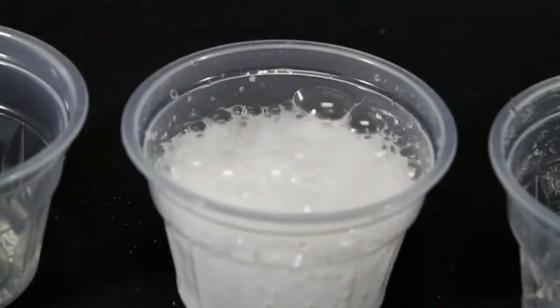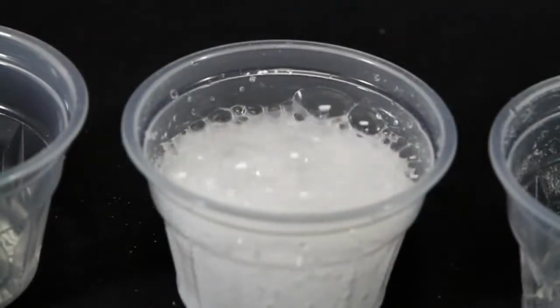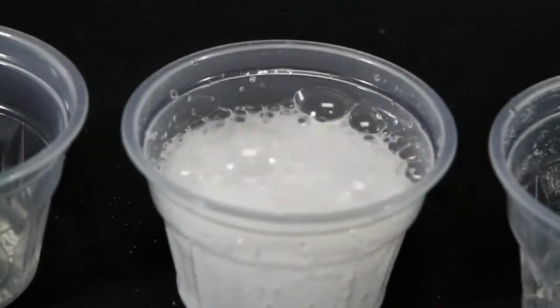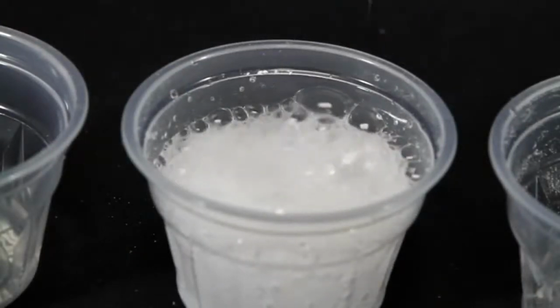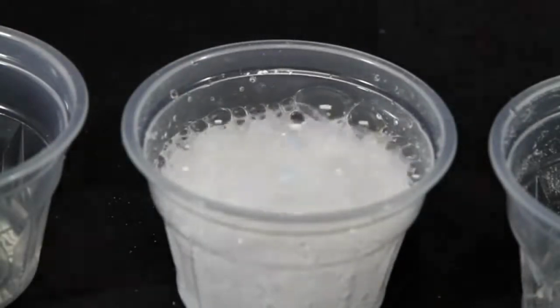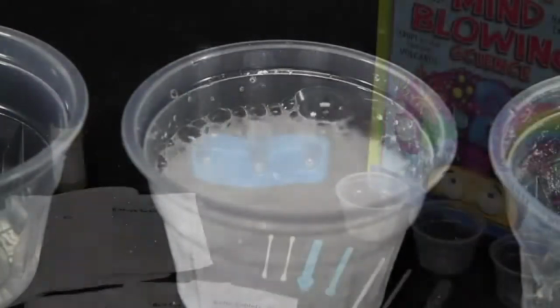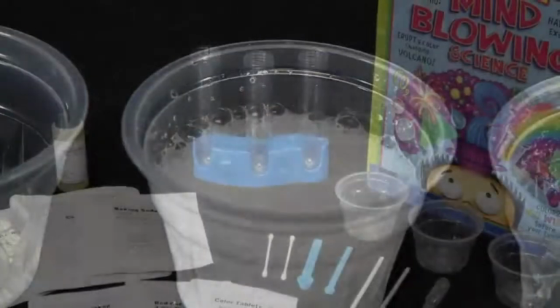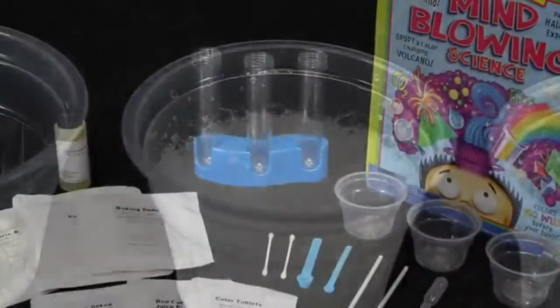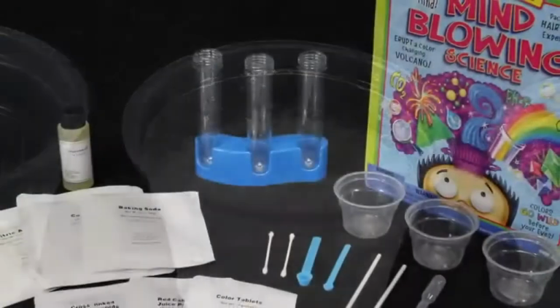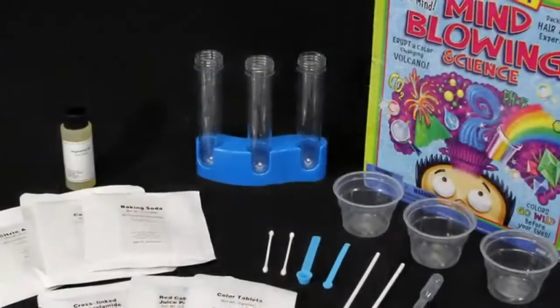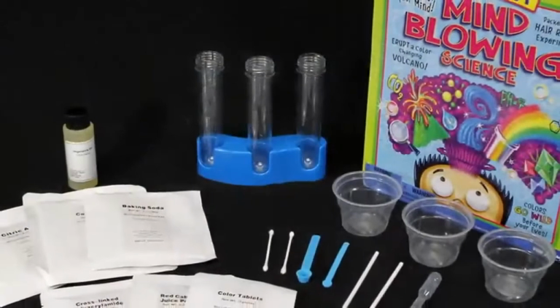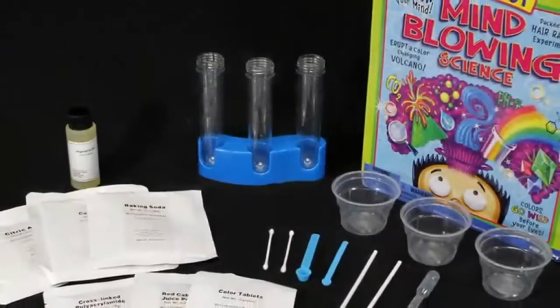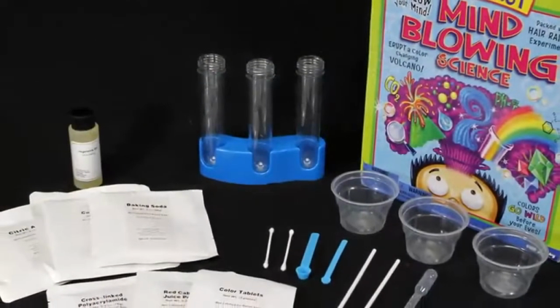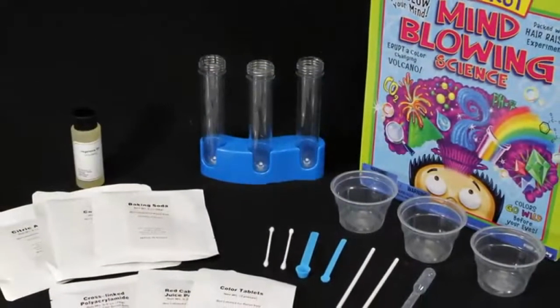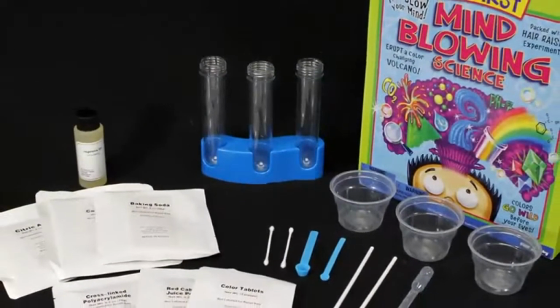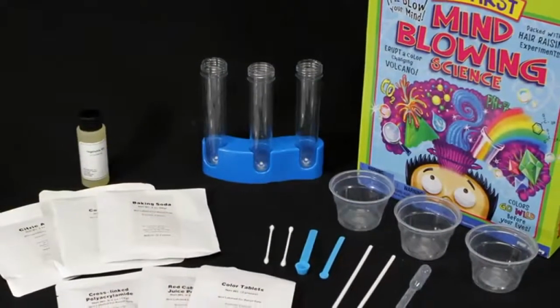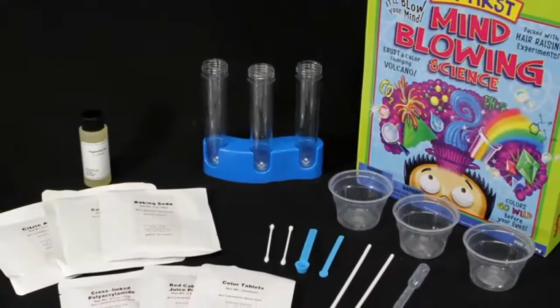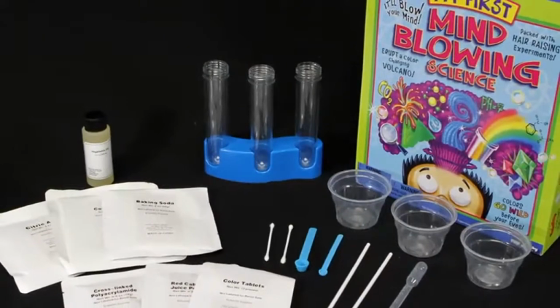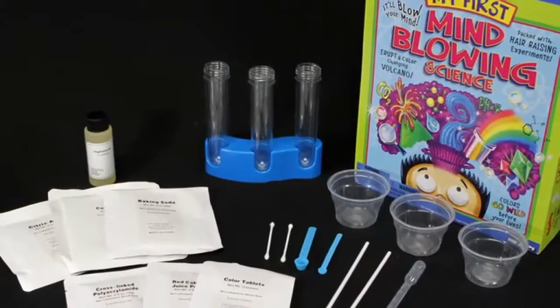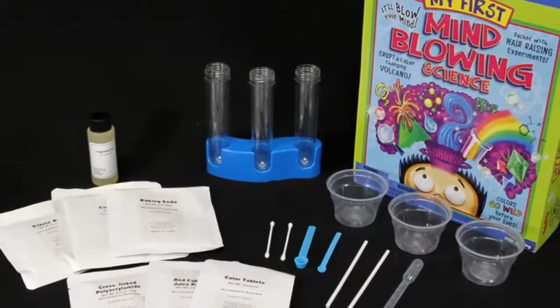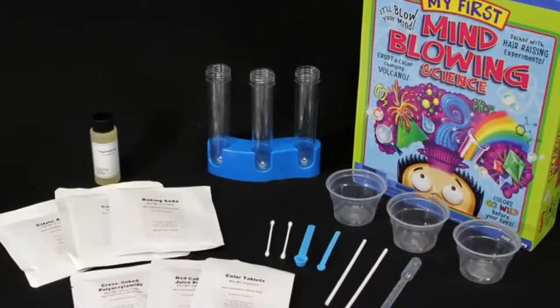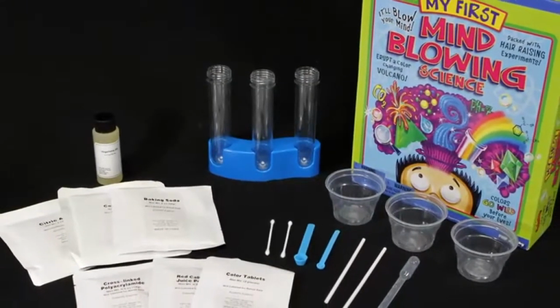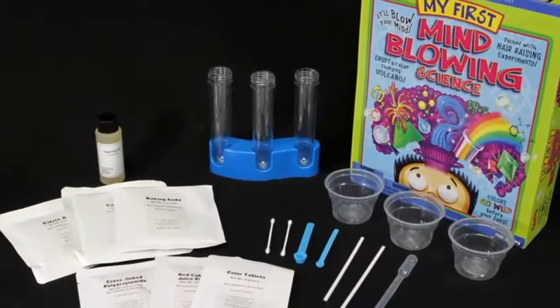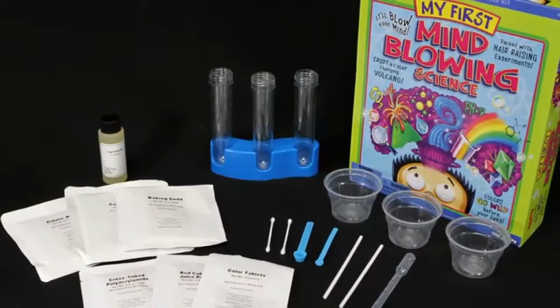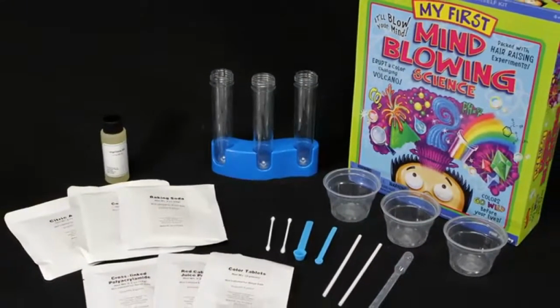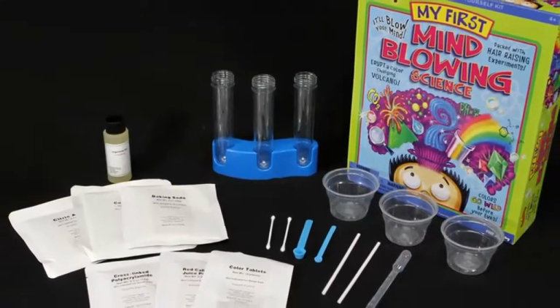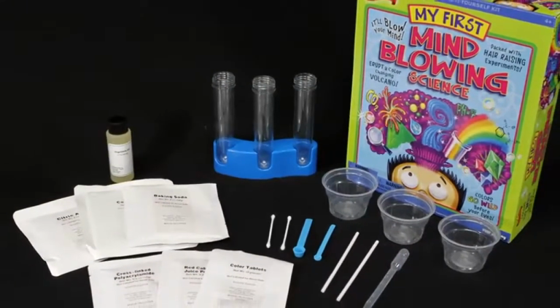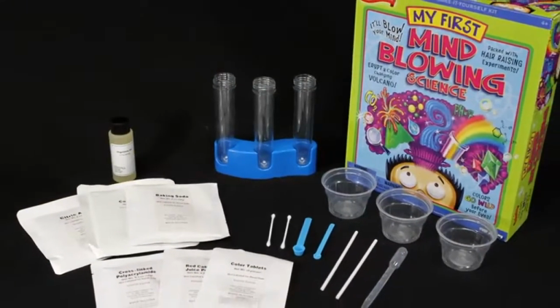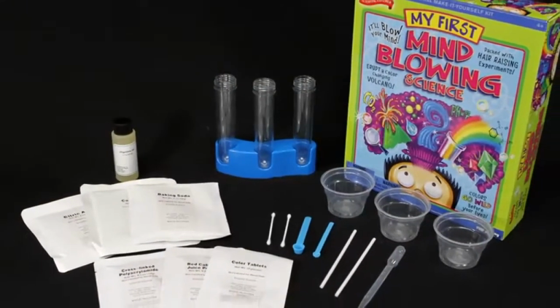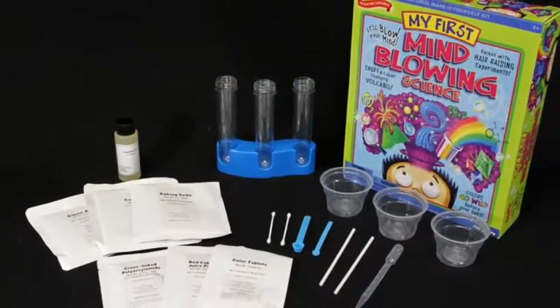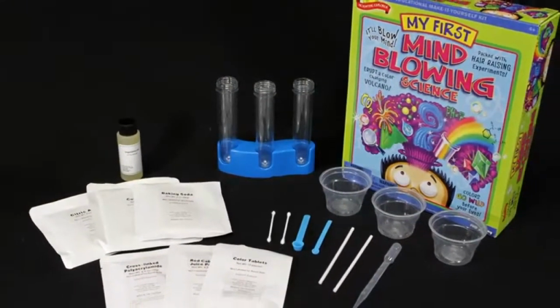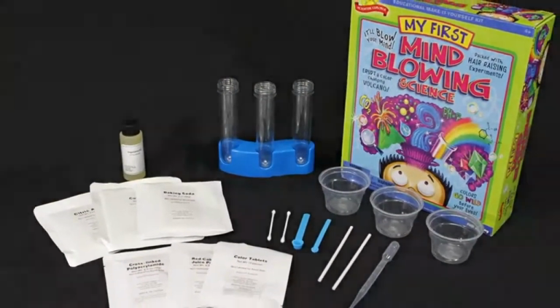The My First Mind-Blowing Science Kit is recommended for ages 4 and up. Some adult supervision required.